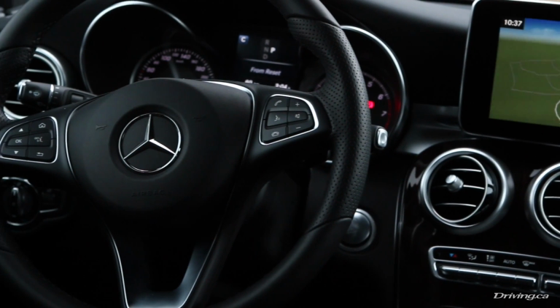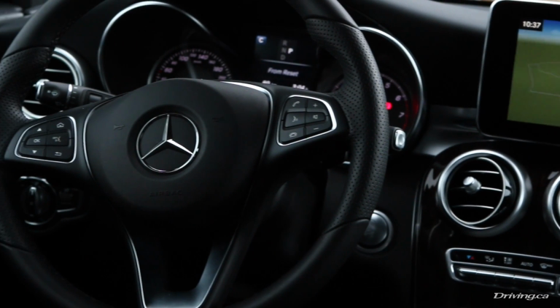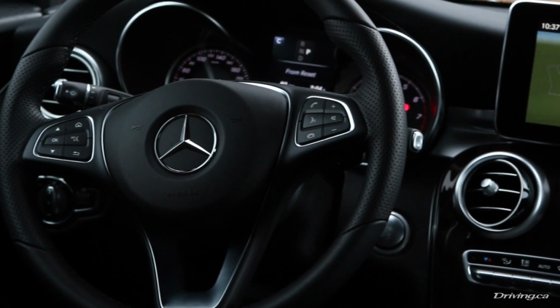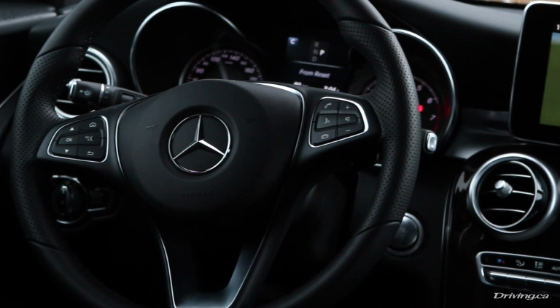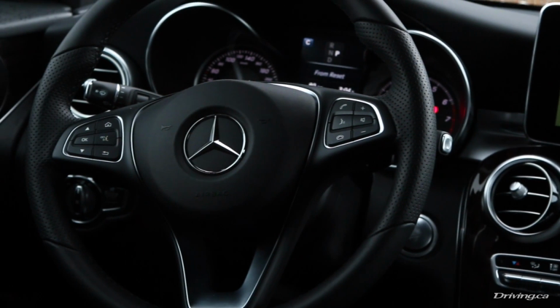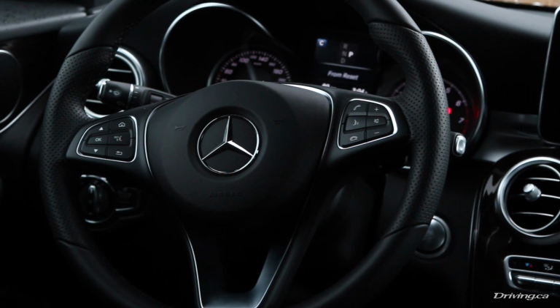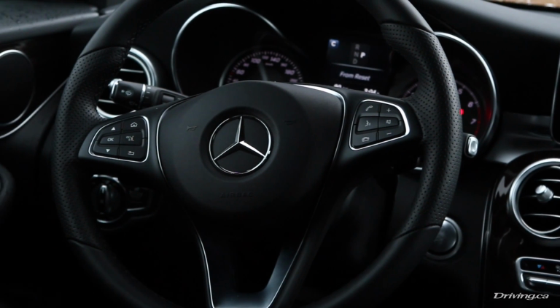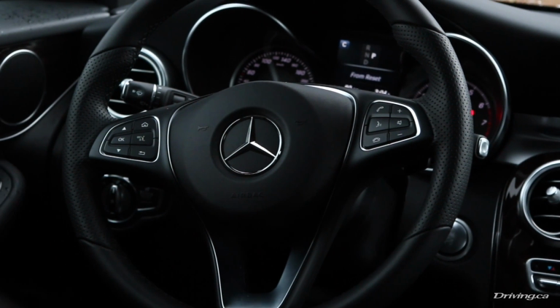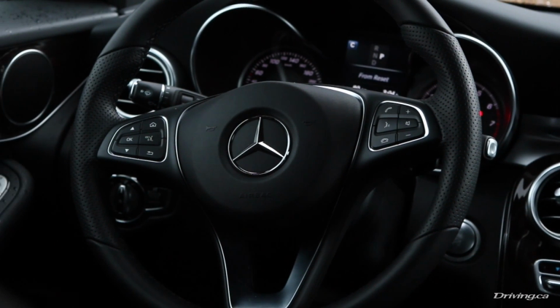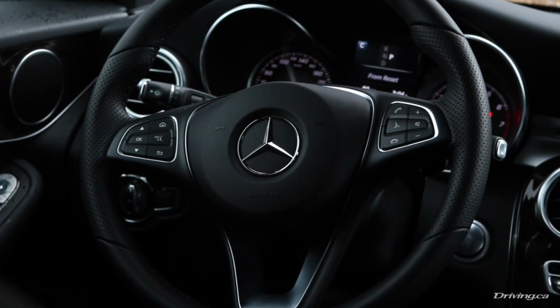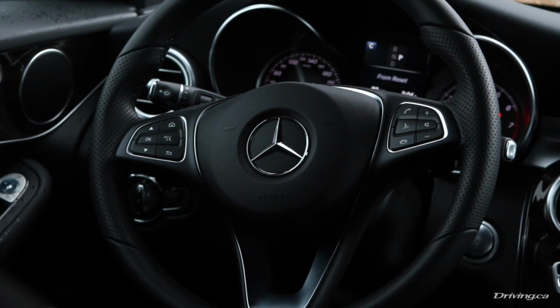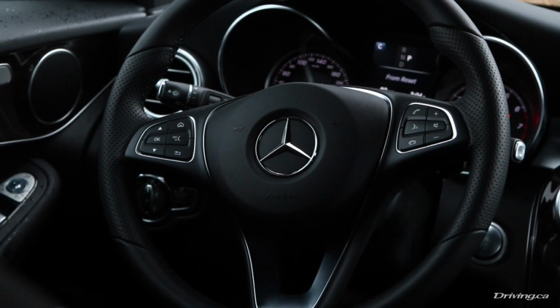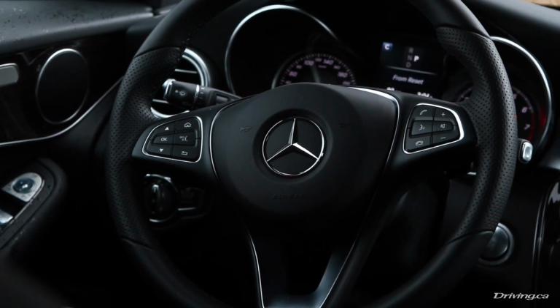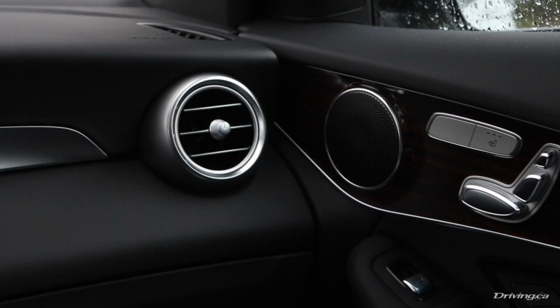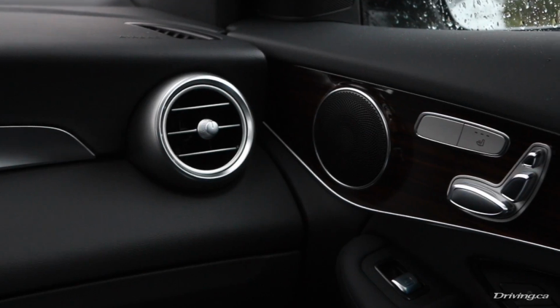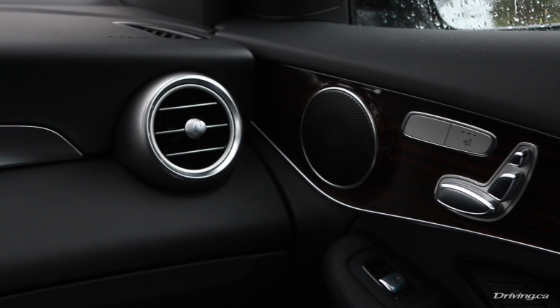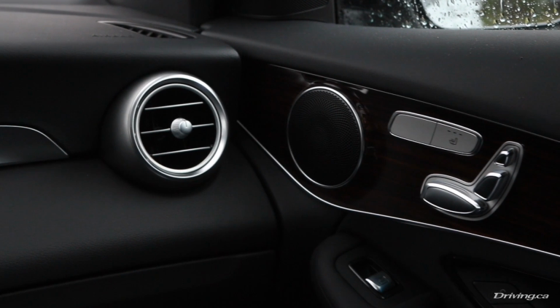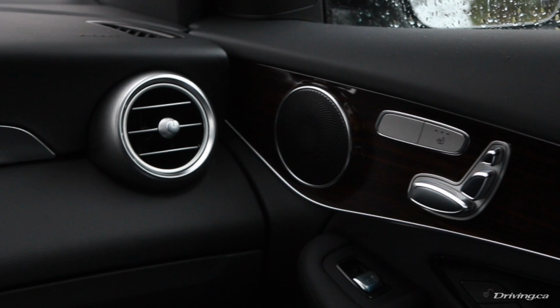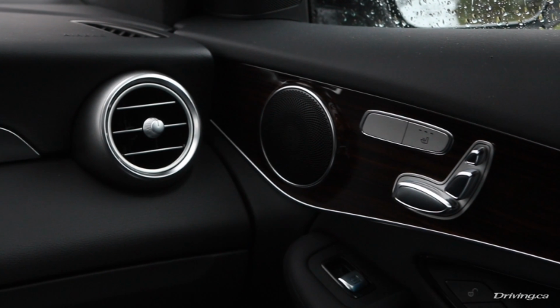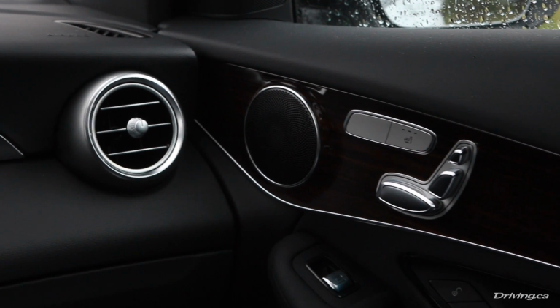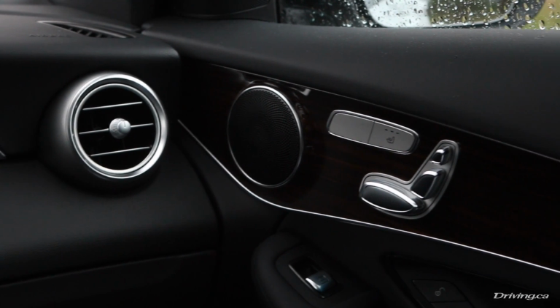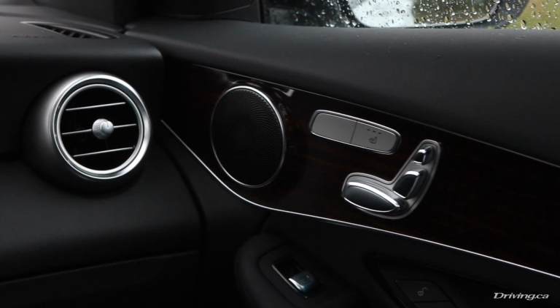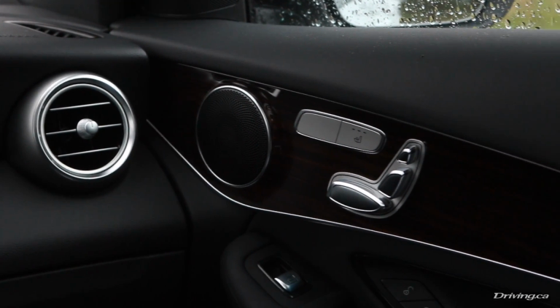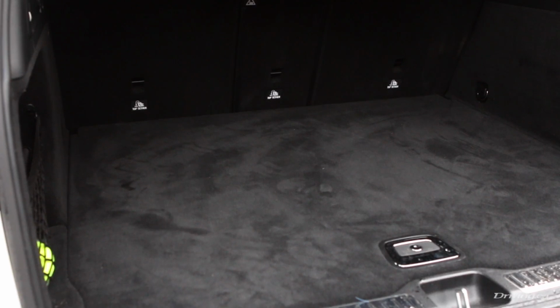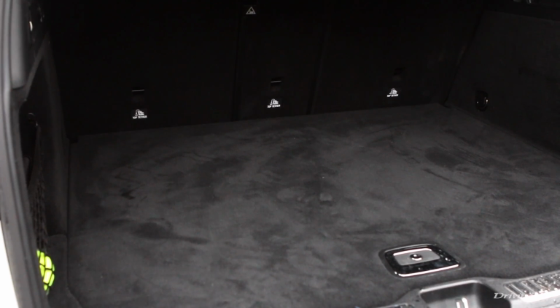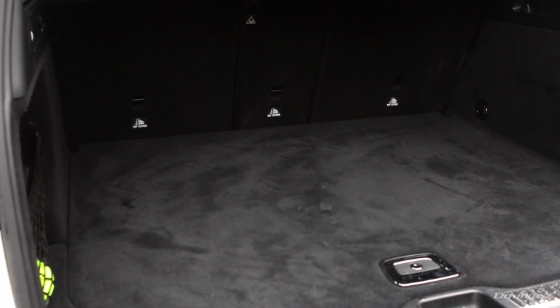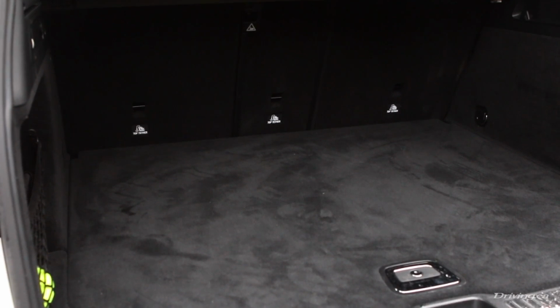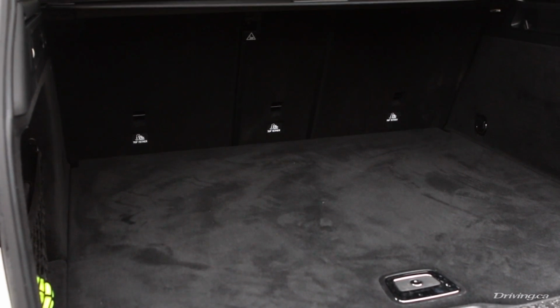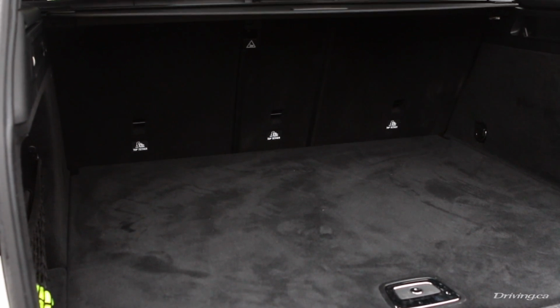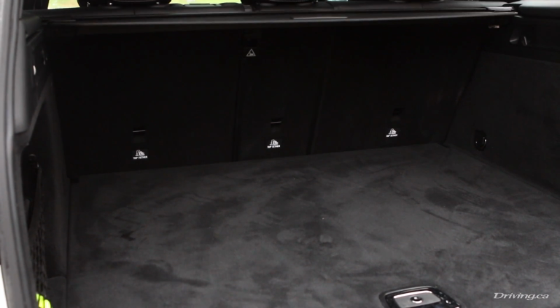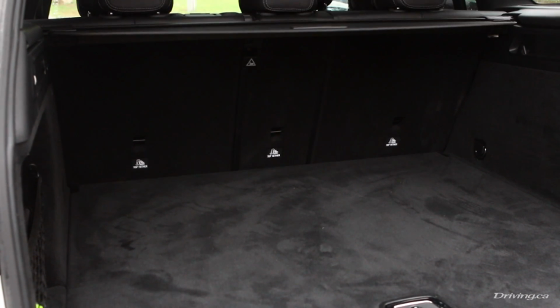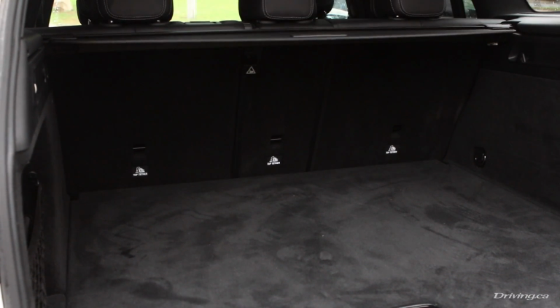The GLC boasts a wheelbase 118 millimeters longer than its predecessor, plus a 50 millimeter increase in width, which translates into more cabin space for passengers plus additional cargo room.